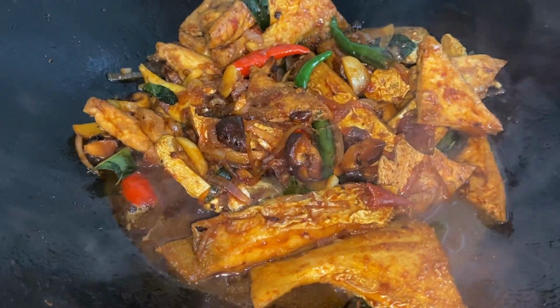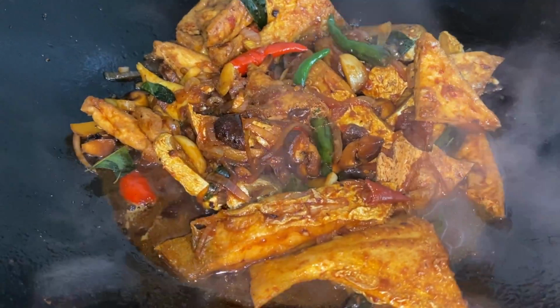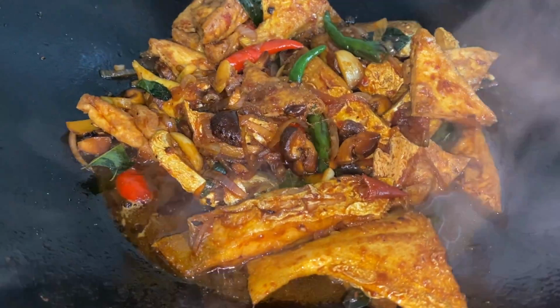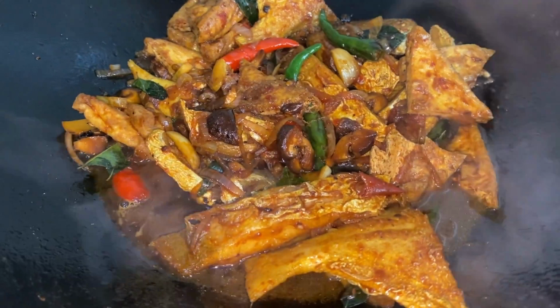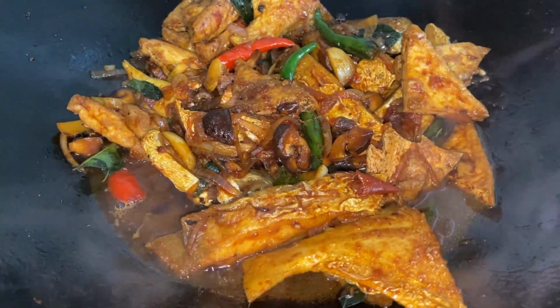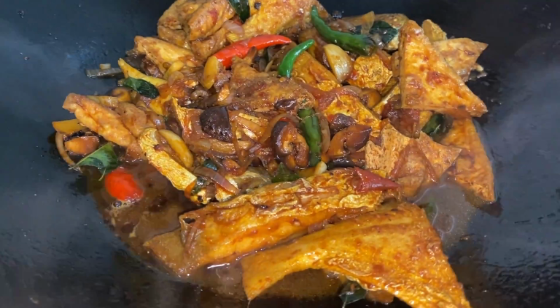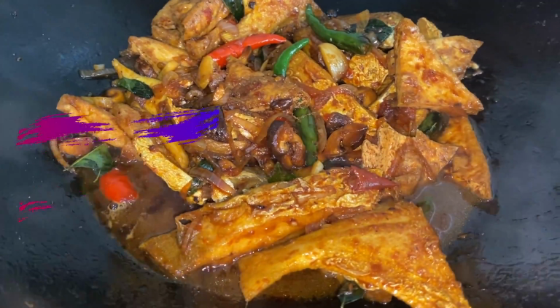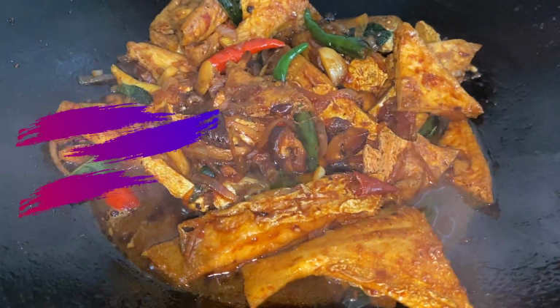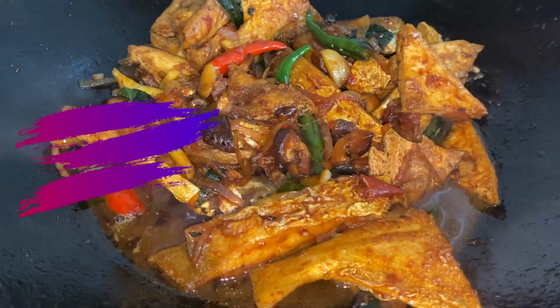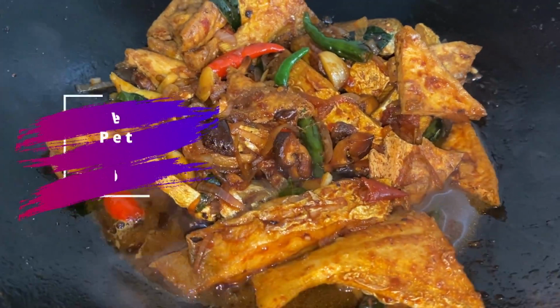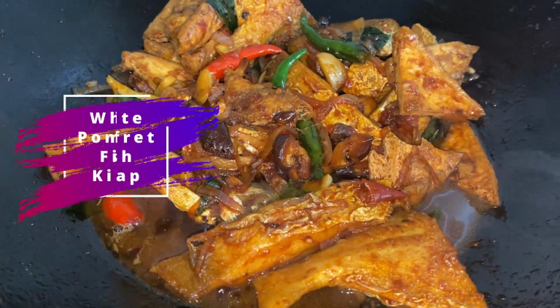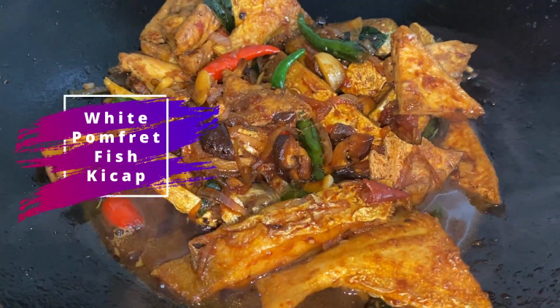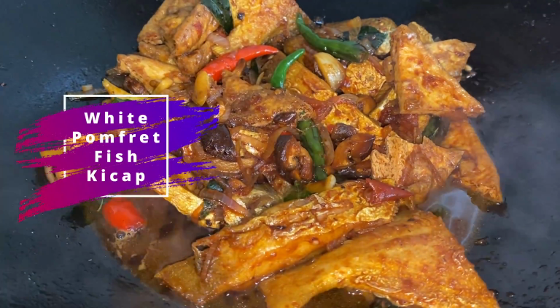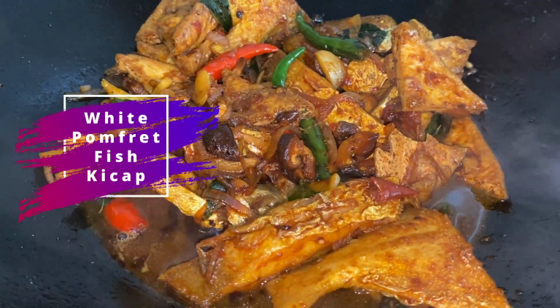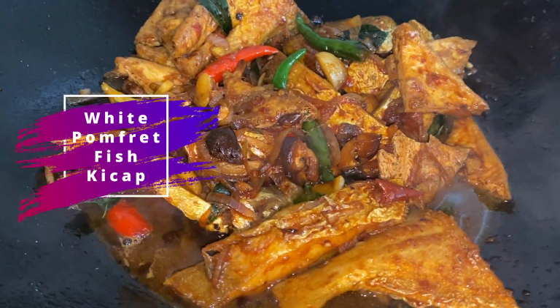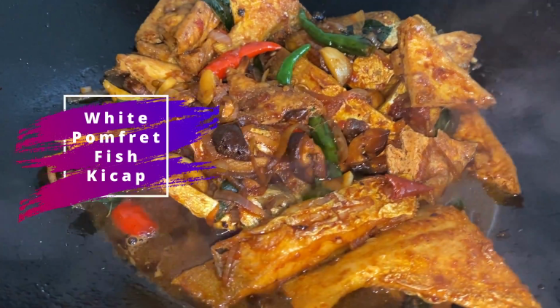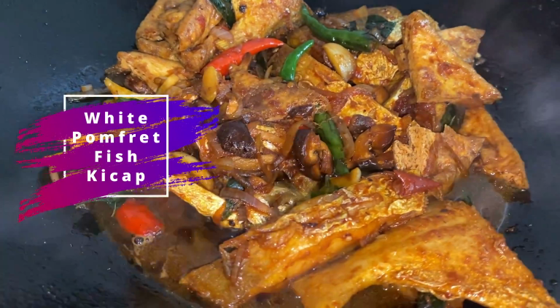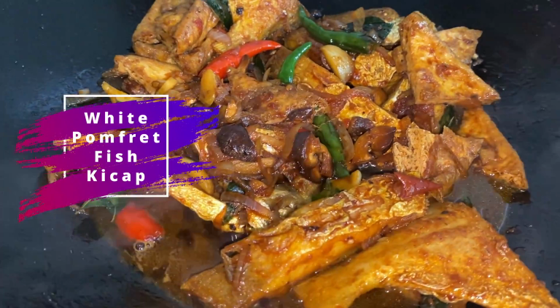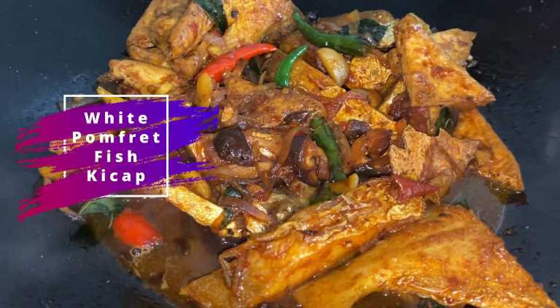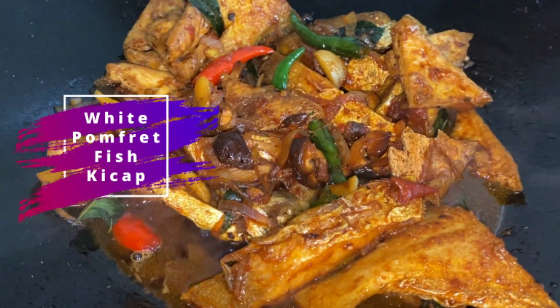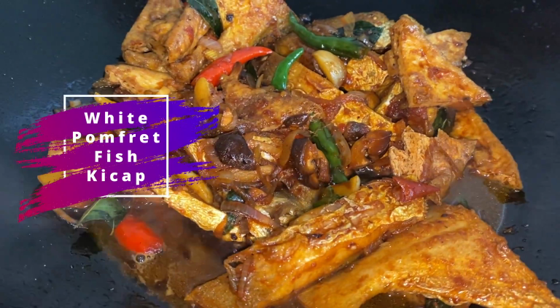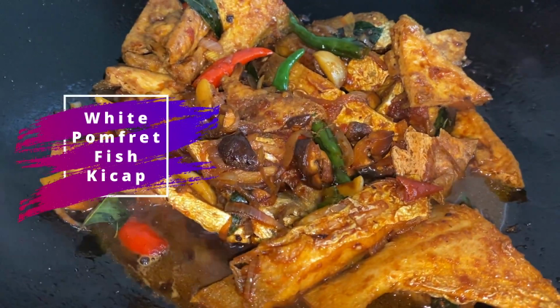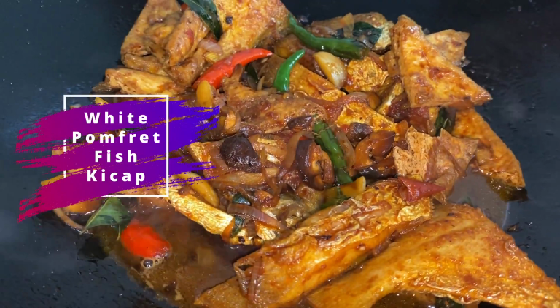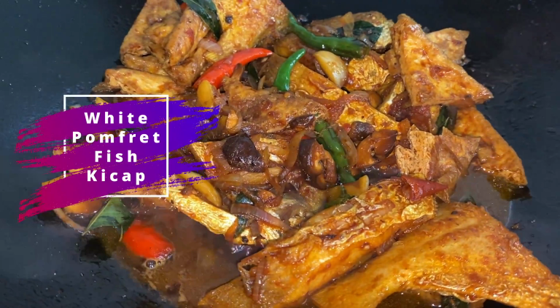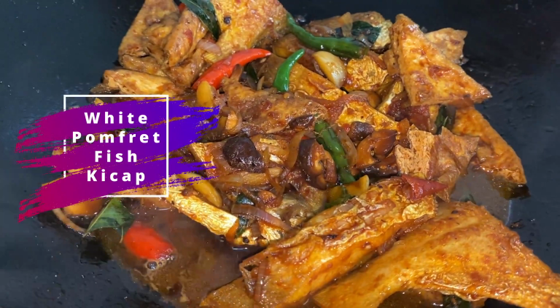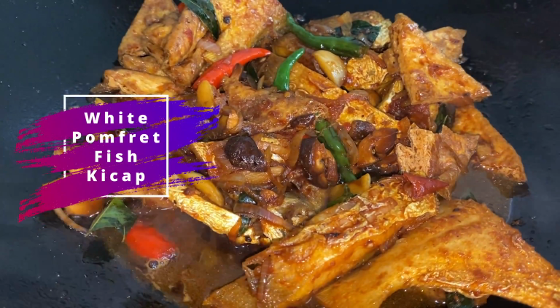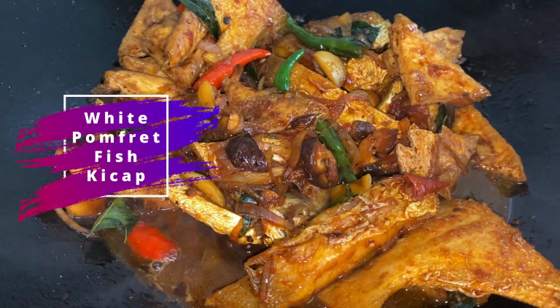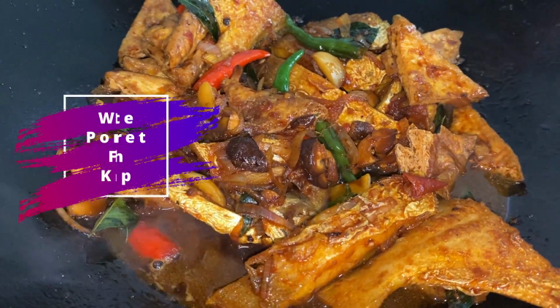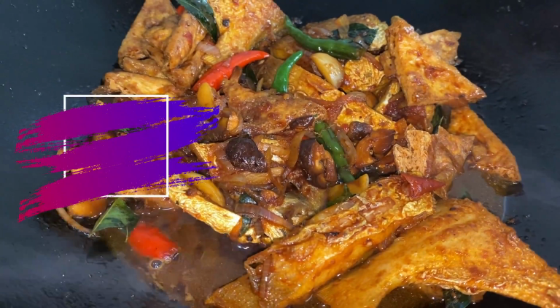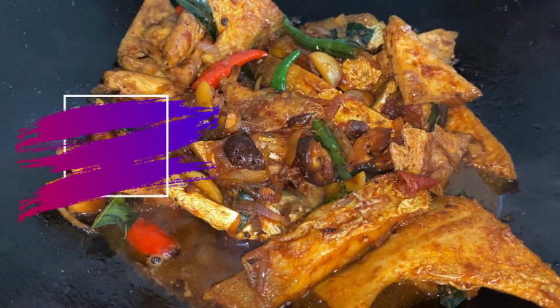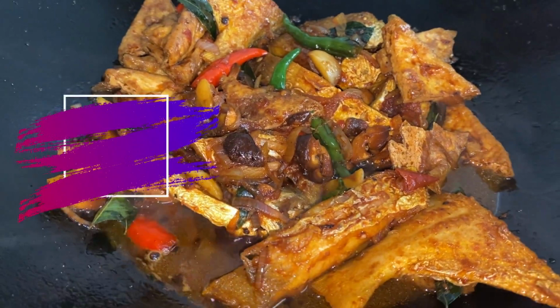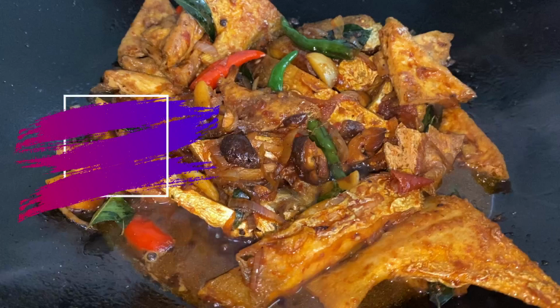Hi, welcome back to our channel. Today we are going to do white pomfret fish ketchup.